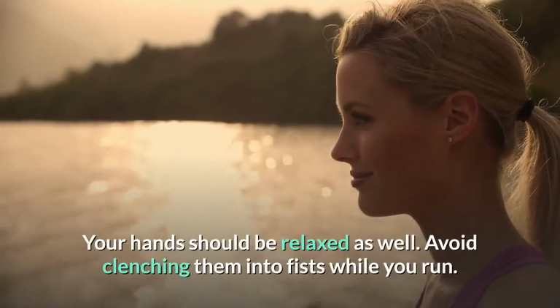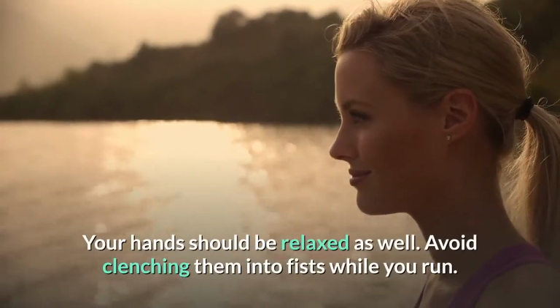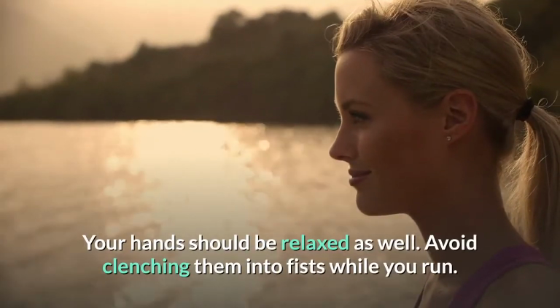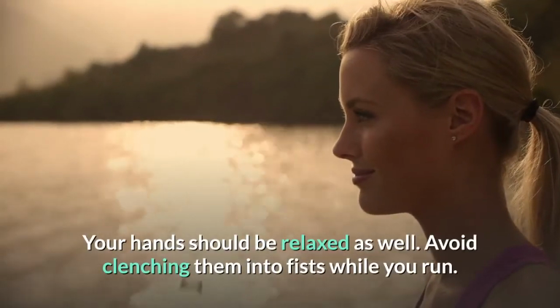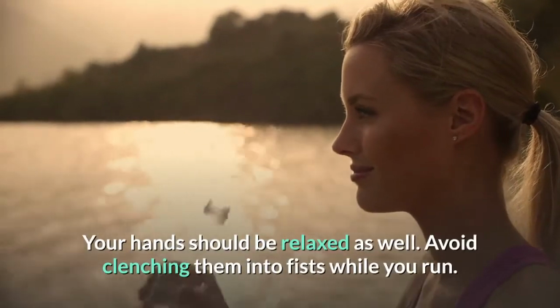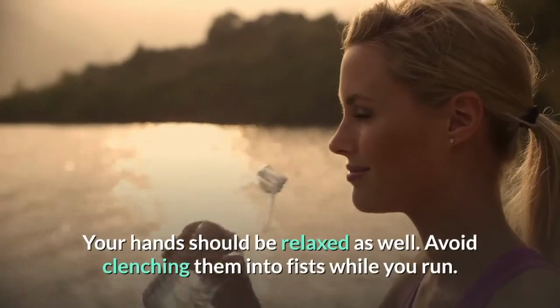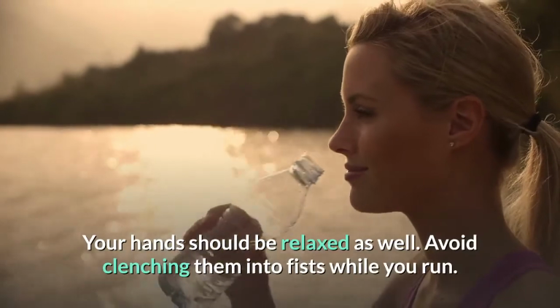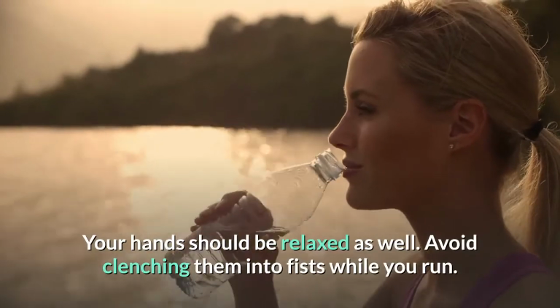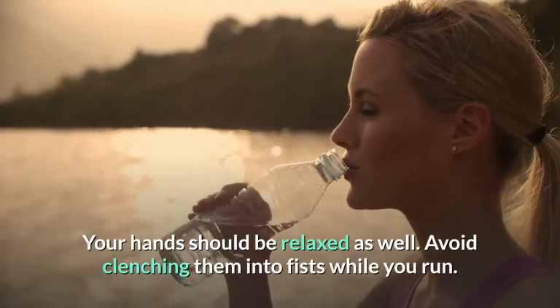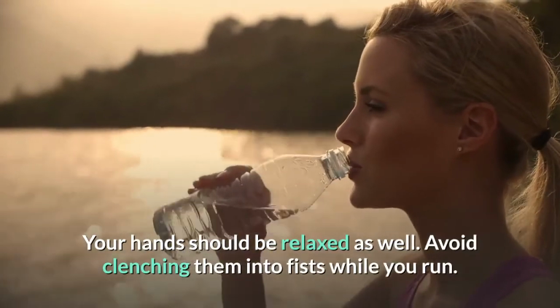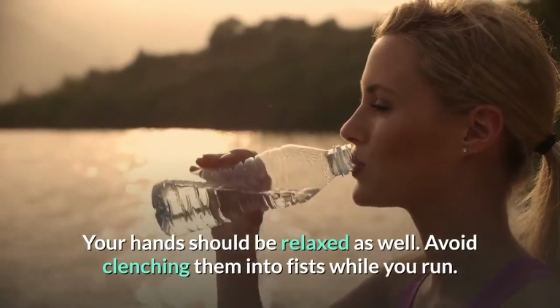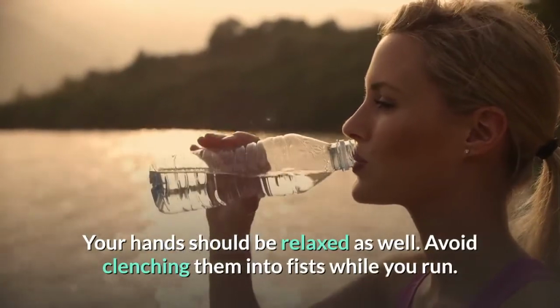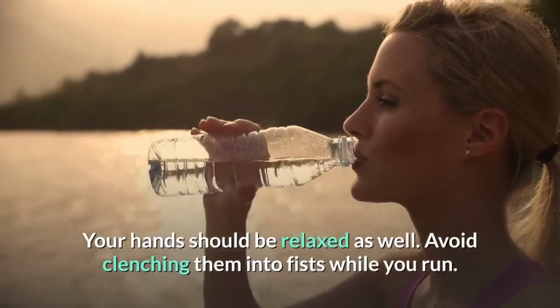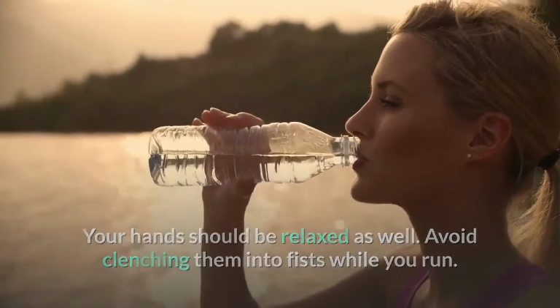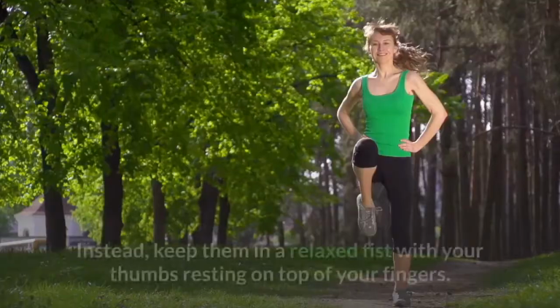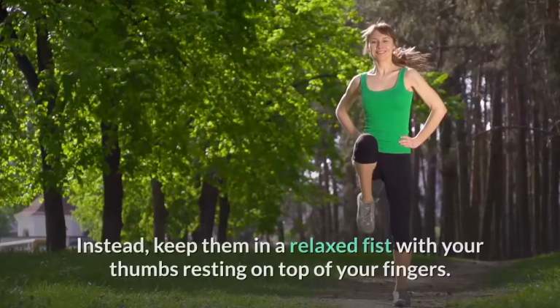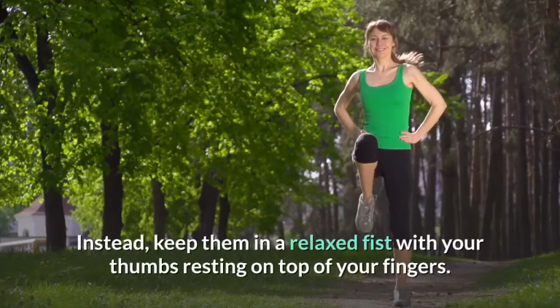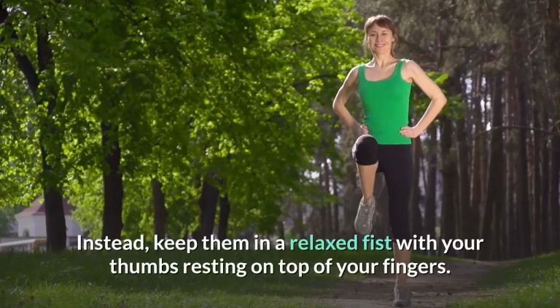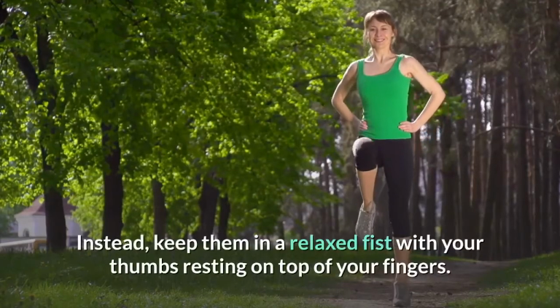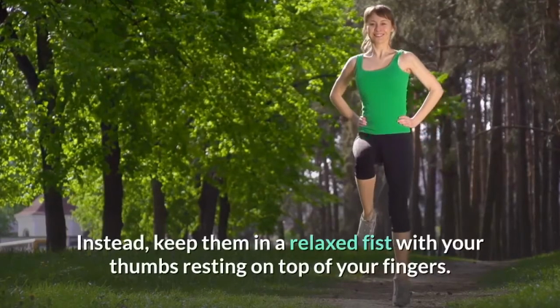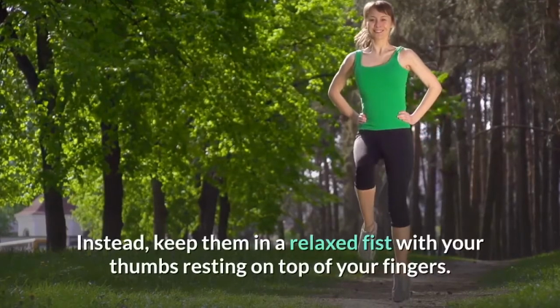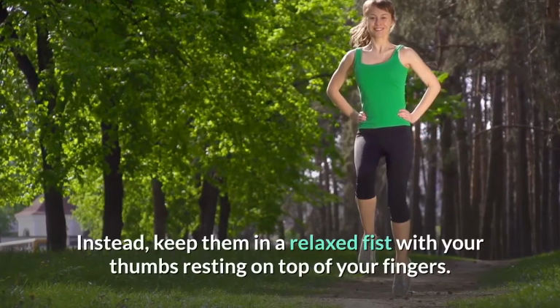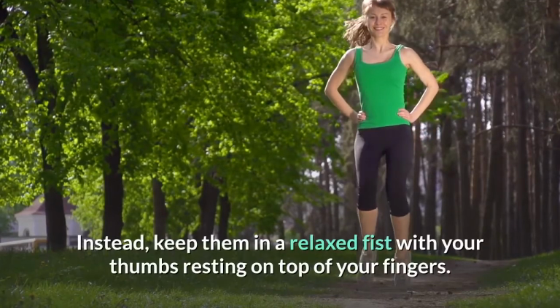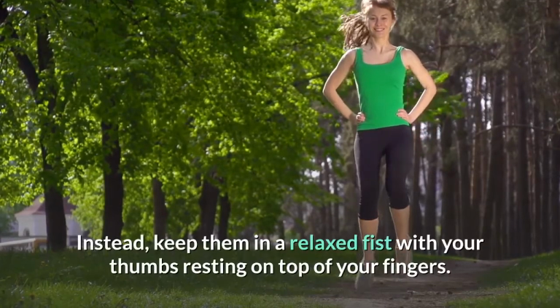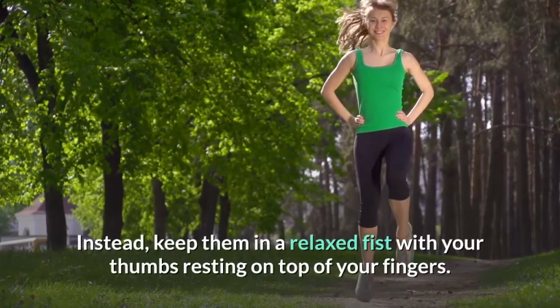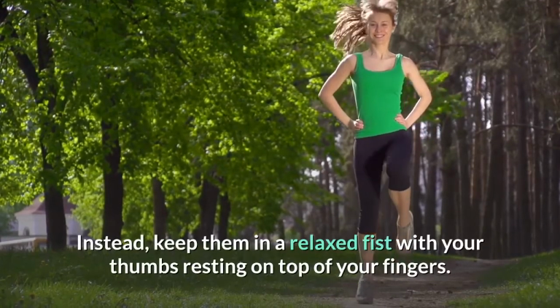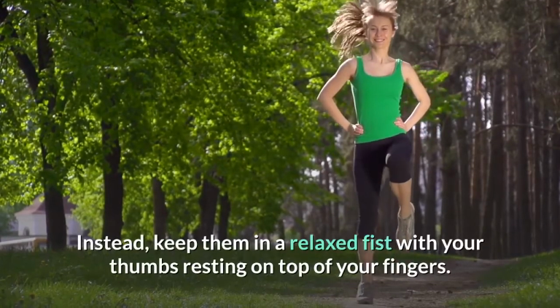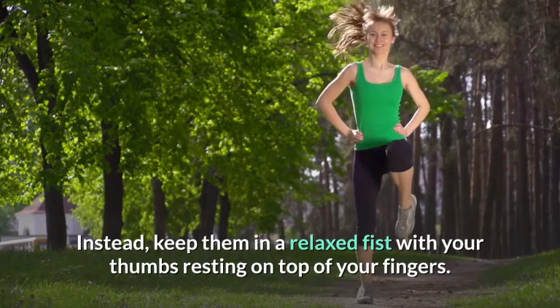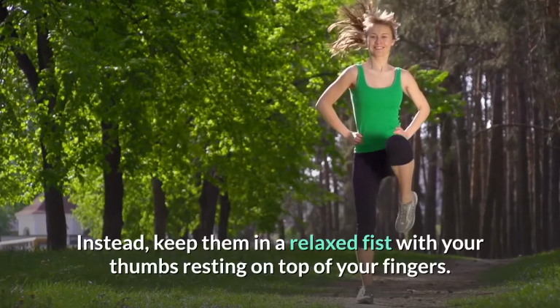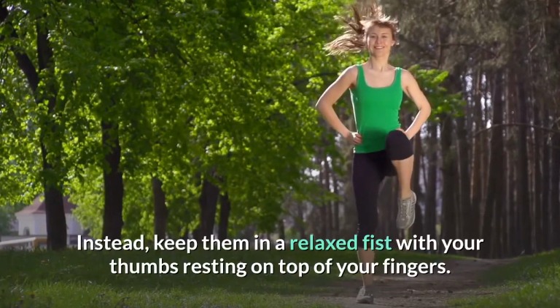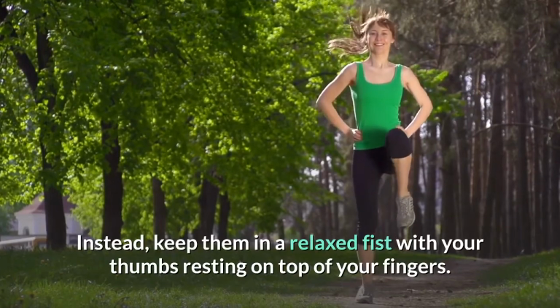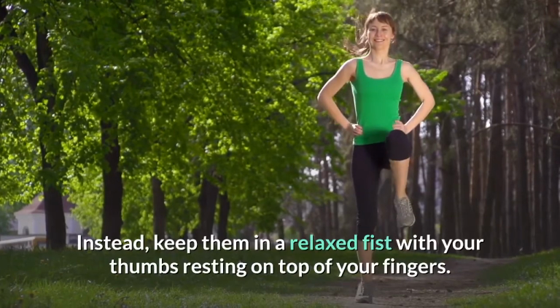Your hands should be relaxed as well. Avoid clenching them into fists while you run. Instead, keep them in a relaxed fist with your thumbs resting on top of your fingers.